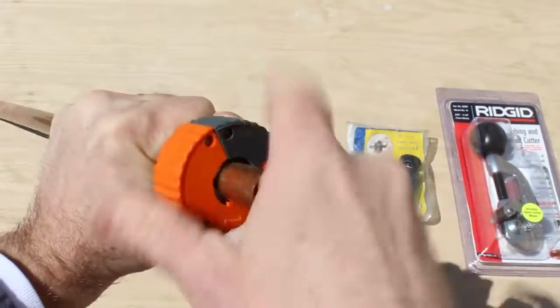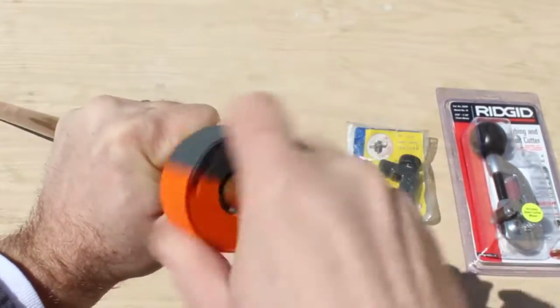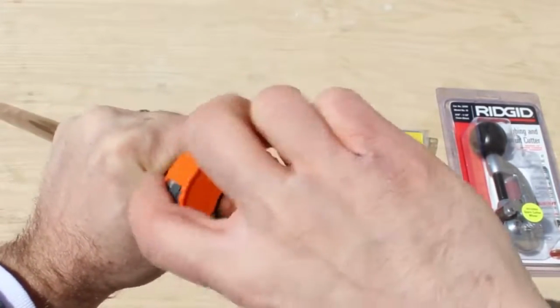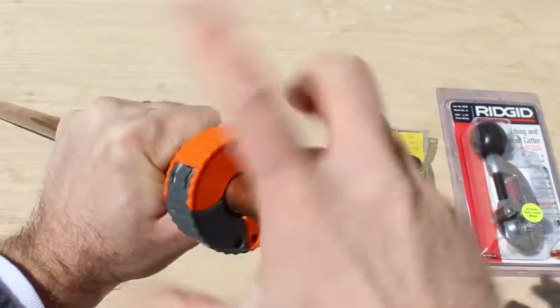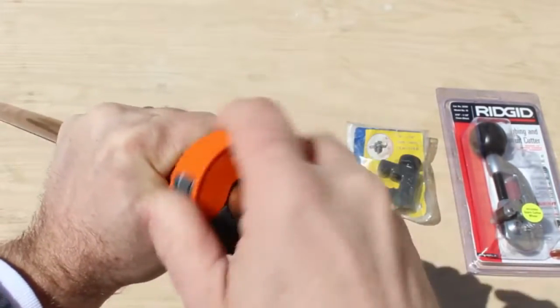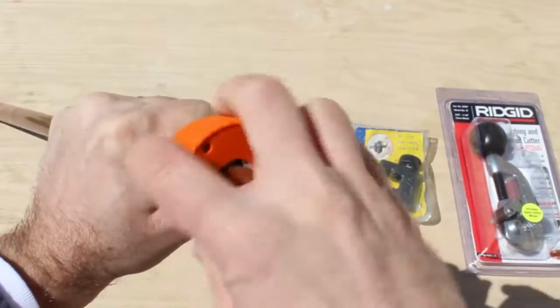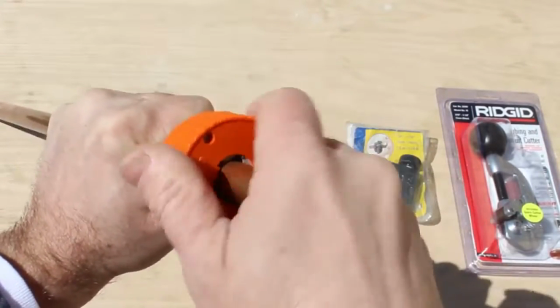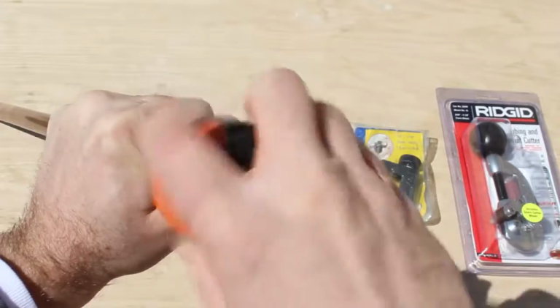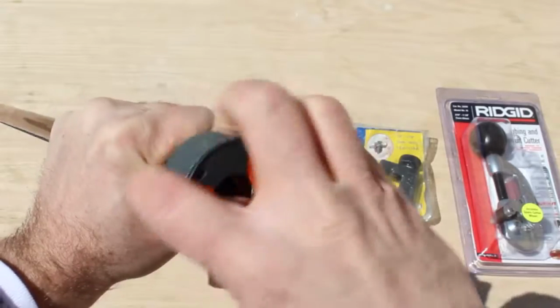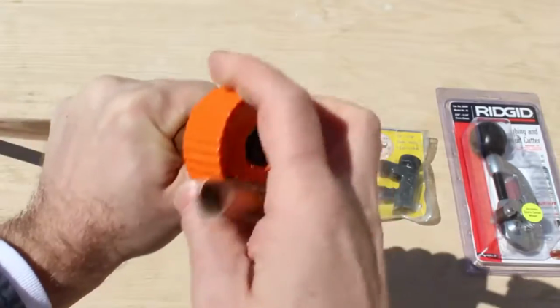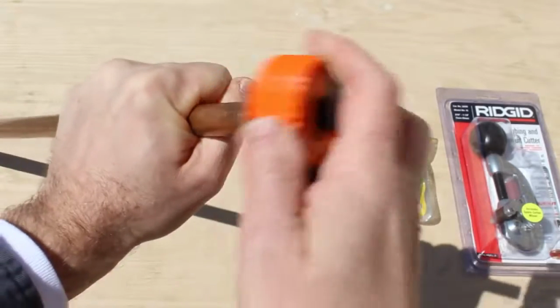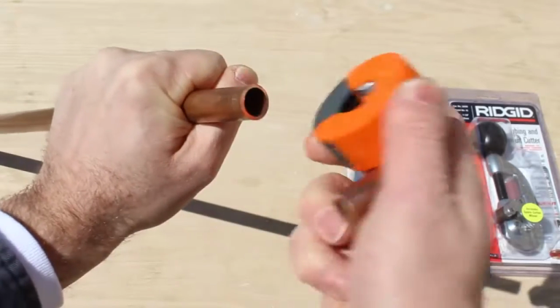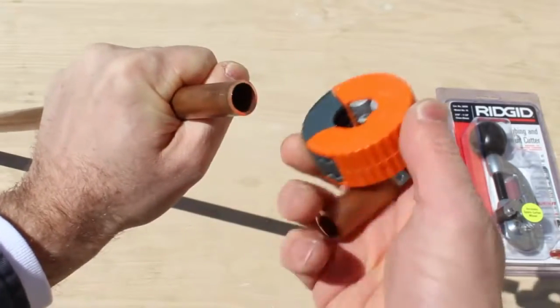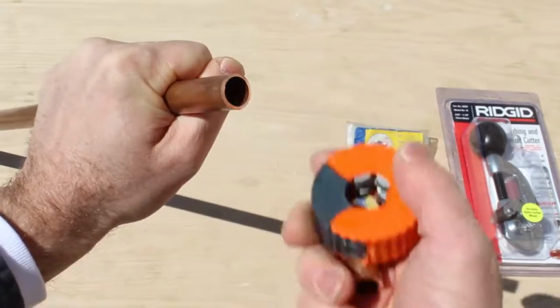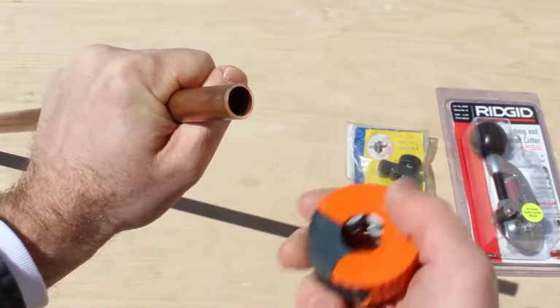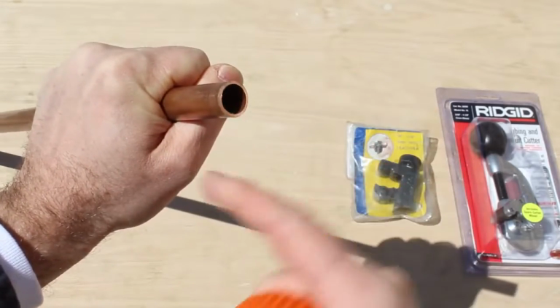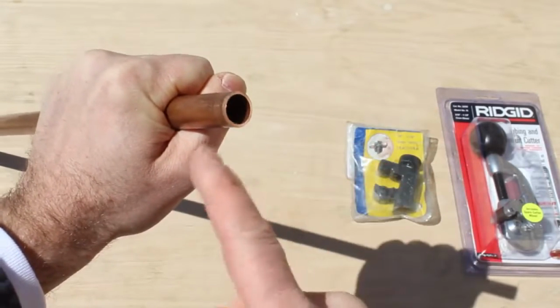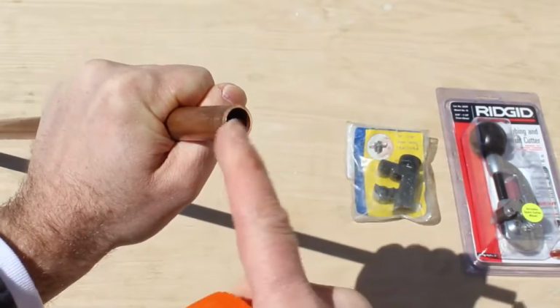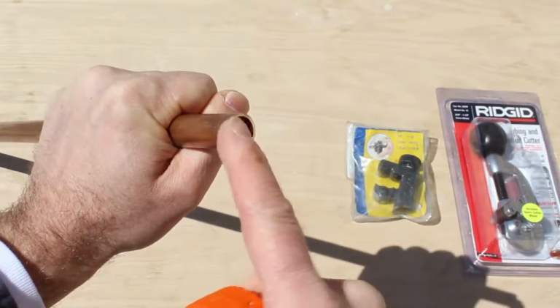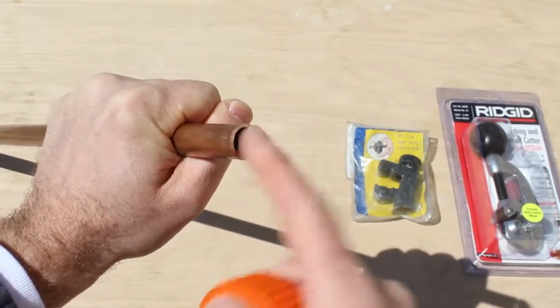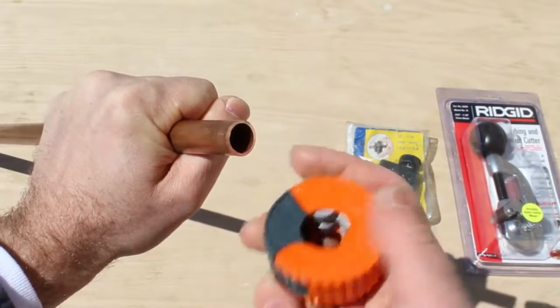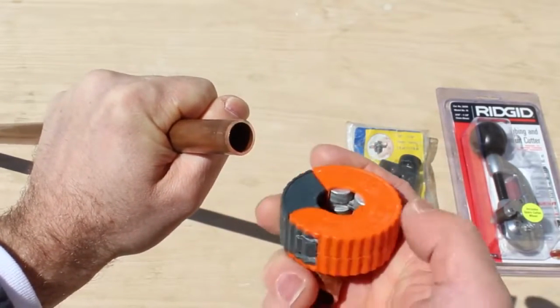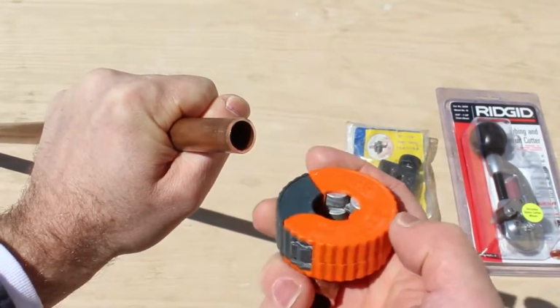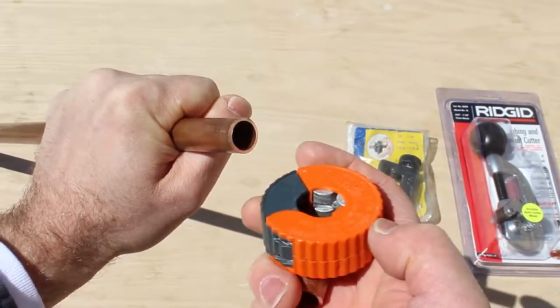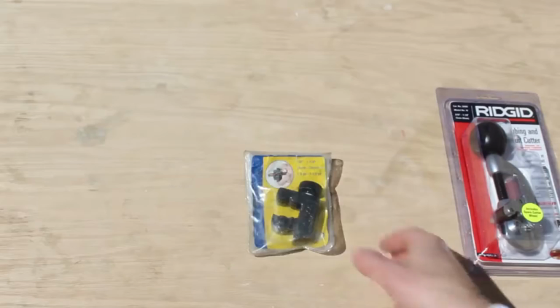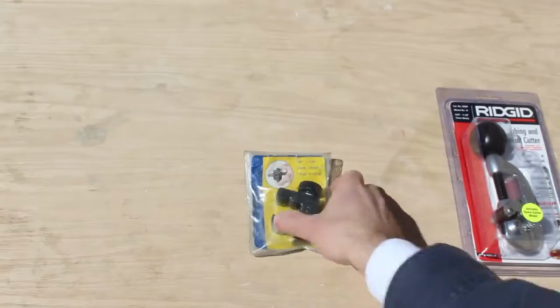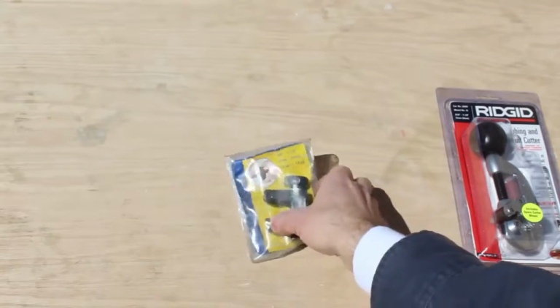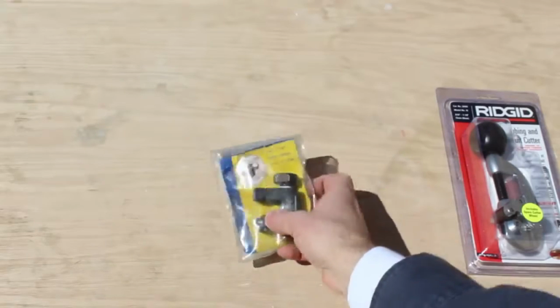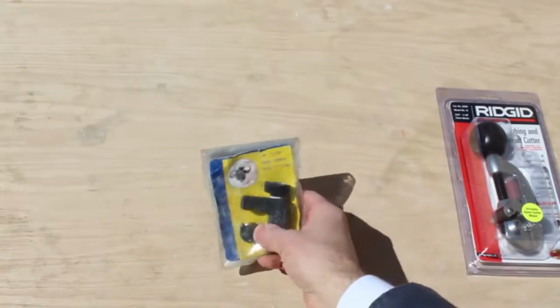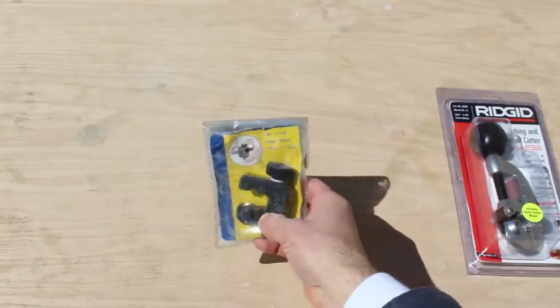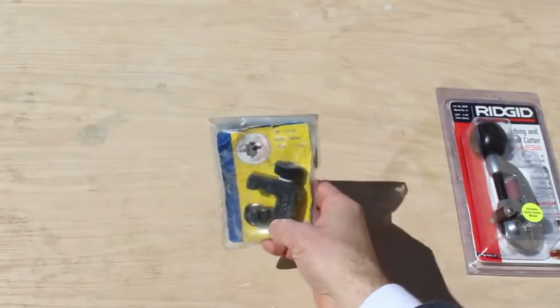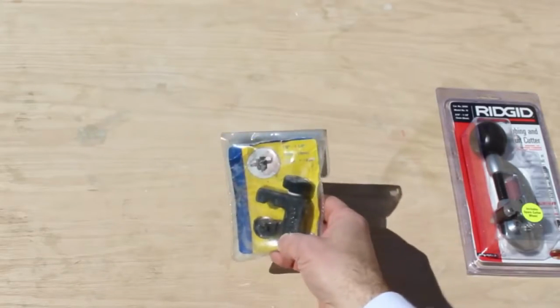This is great because it cuts quickly and easily. As you can see, that was pretty quick.